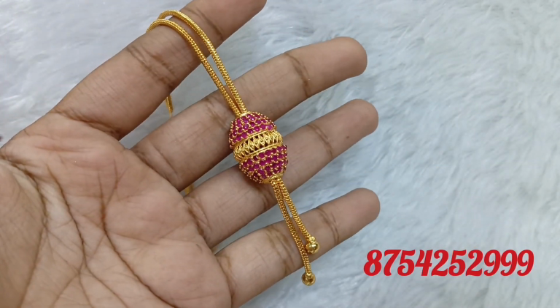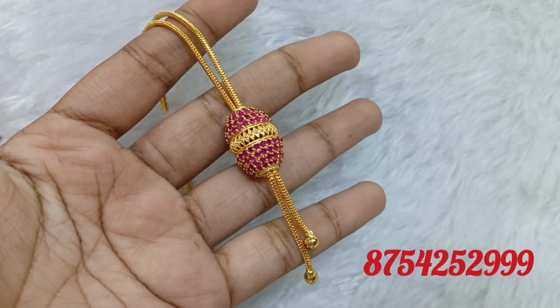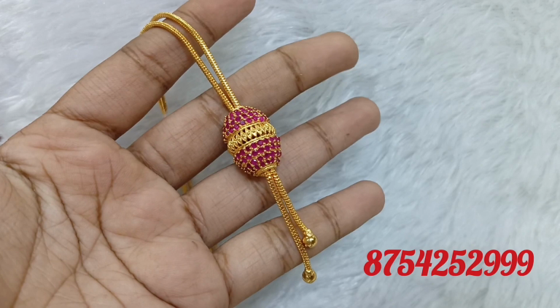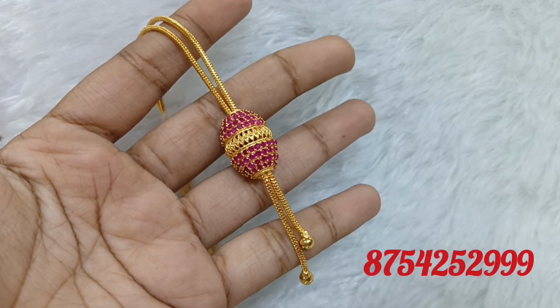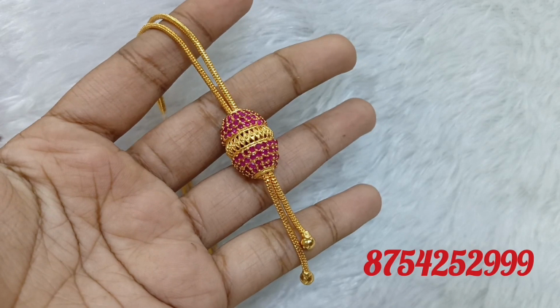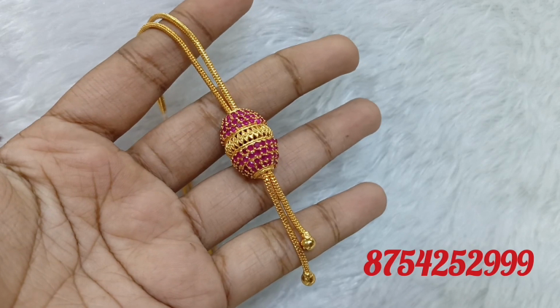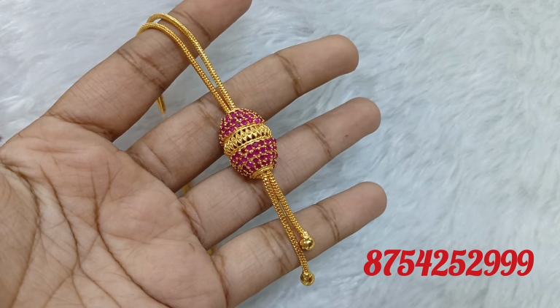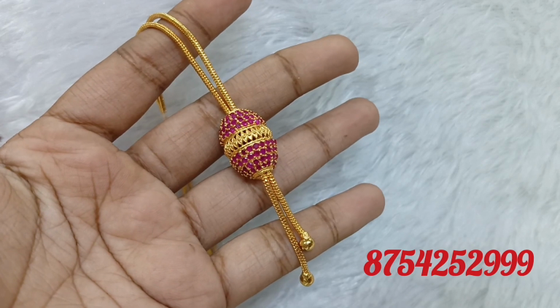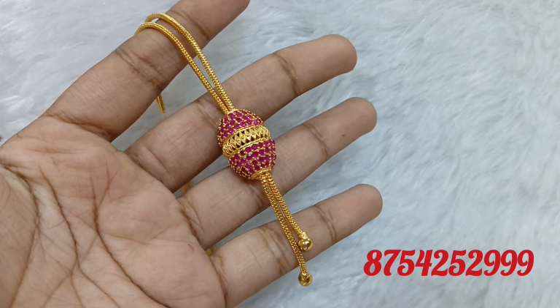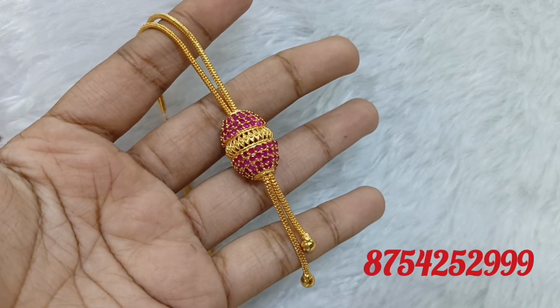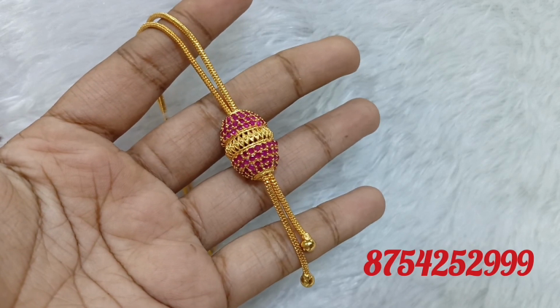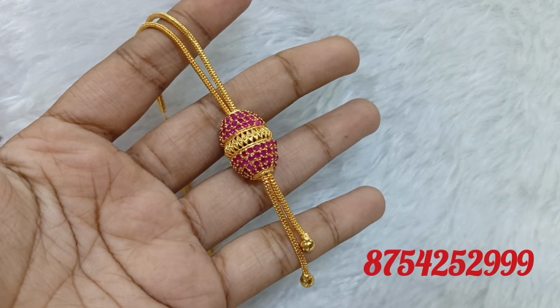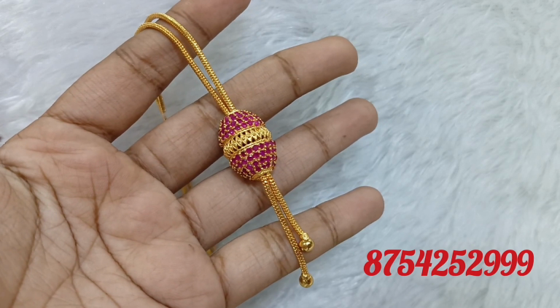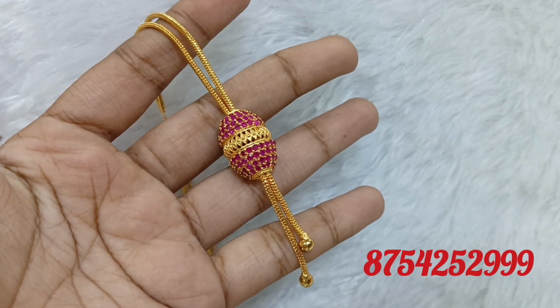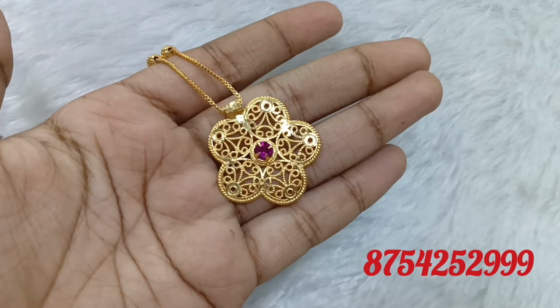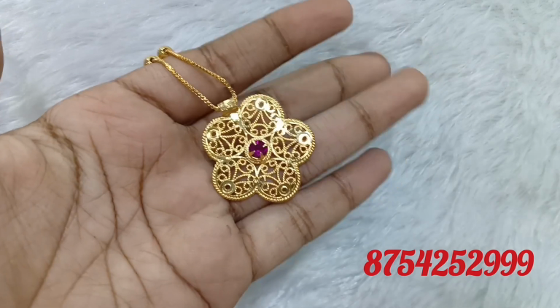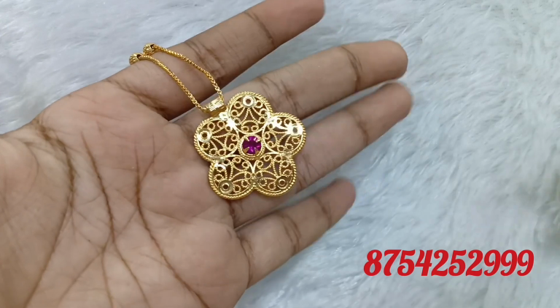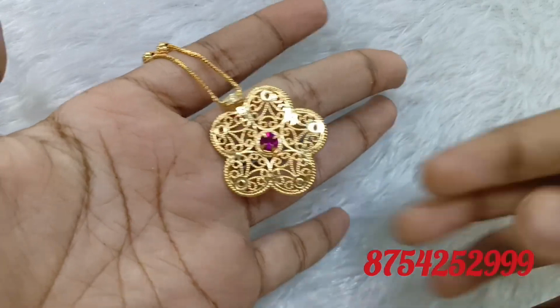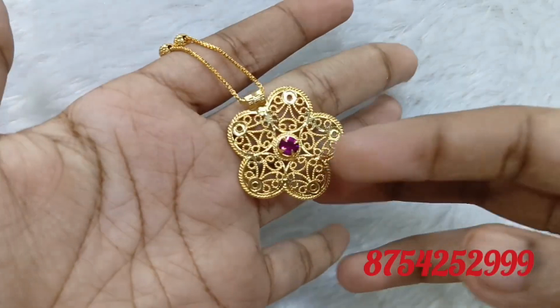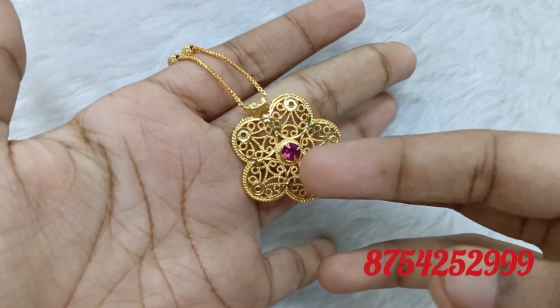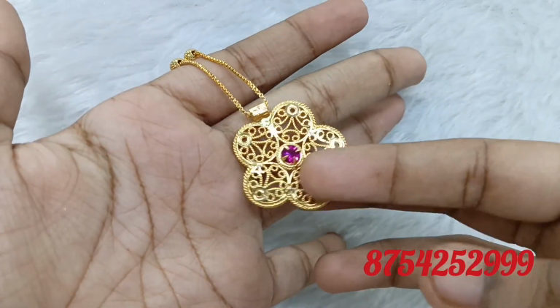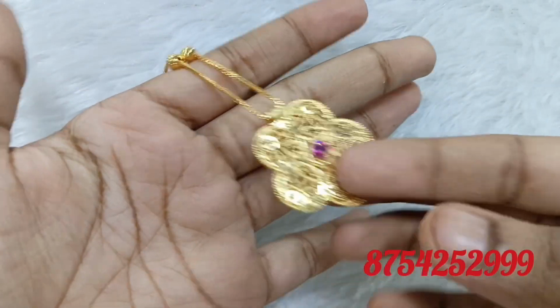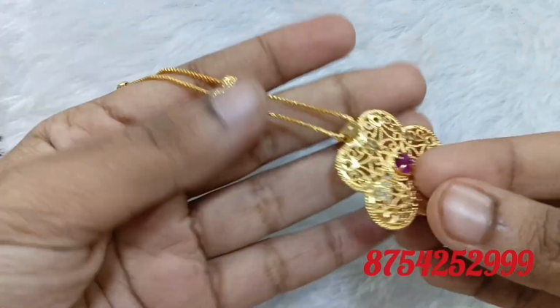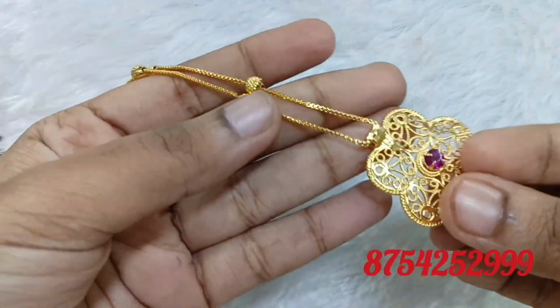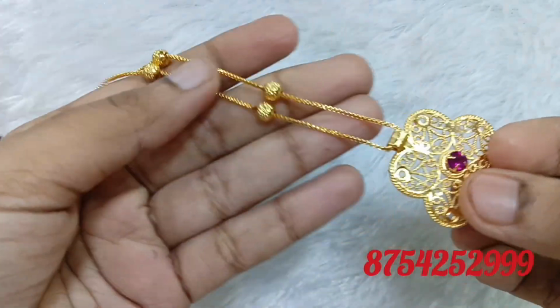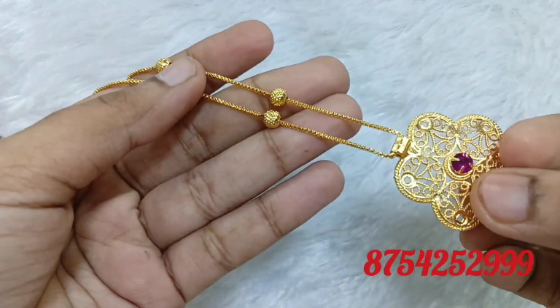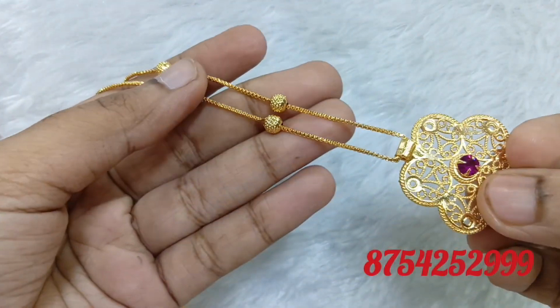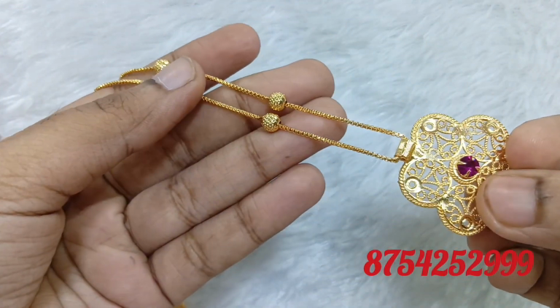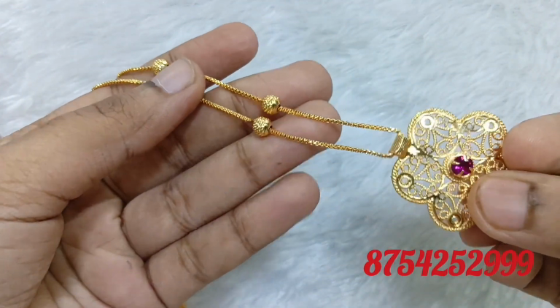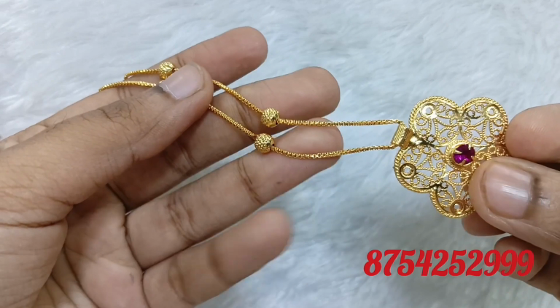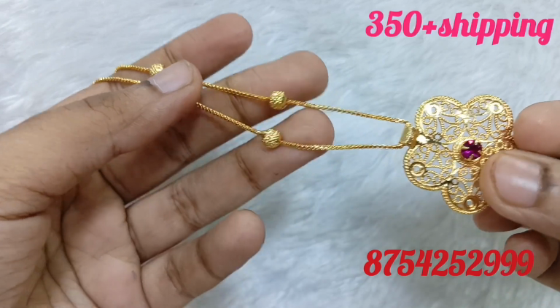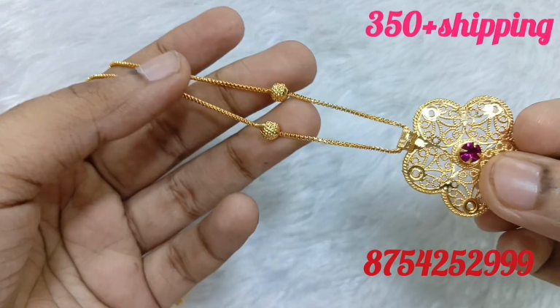There are shipping charges. It is 18 inches. The shipping charges are 35 rupees.